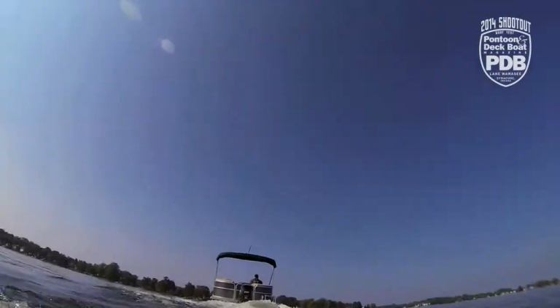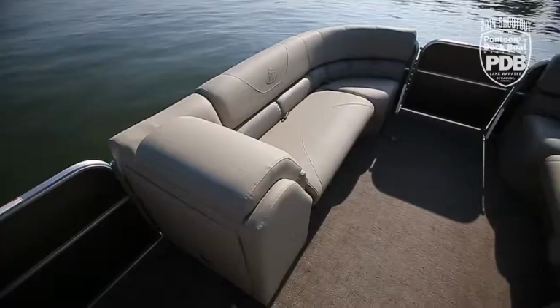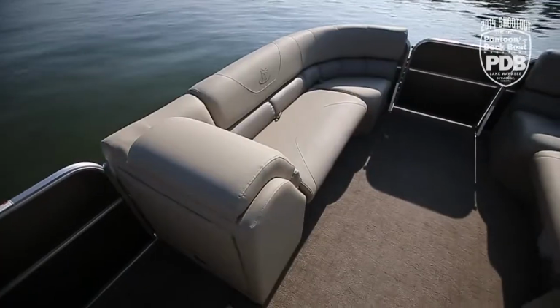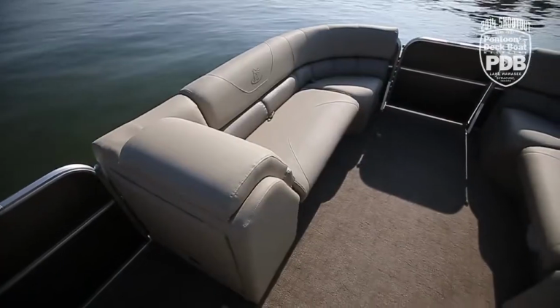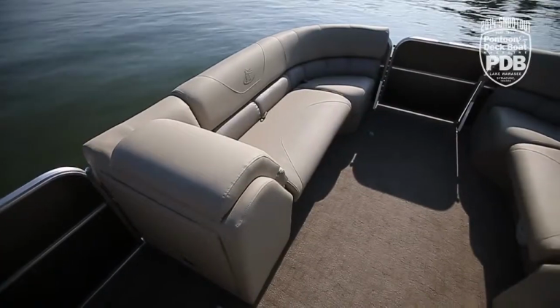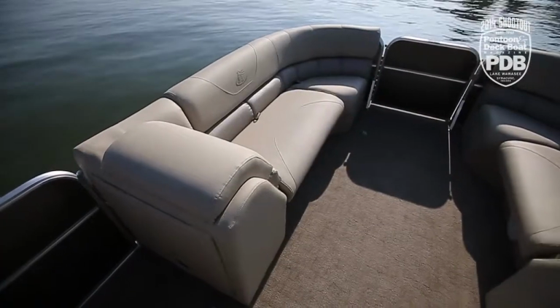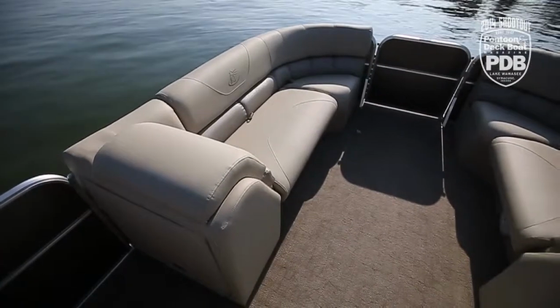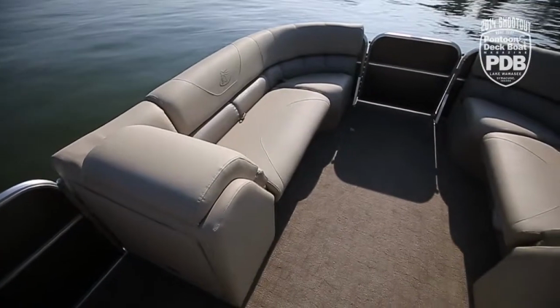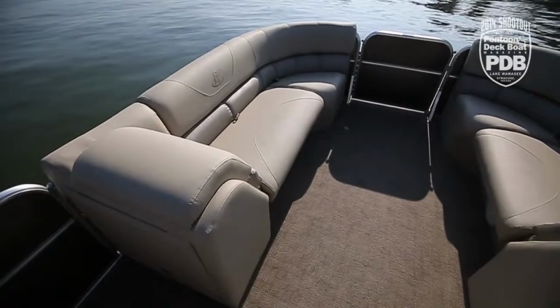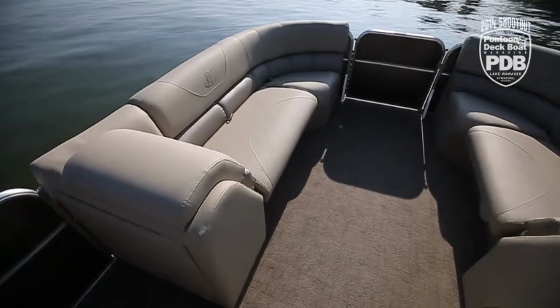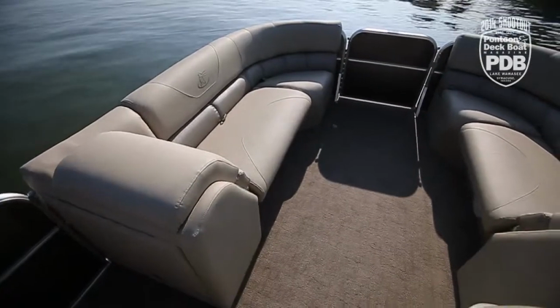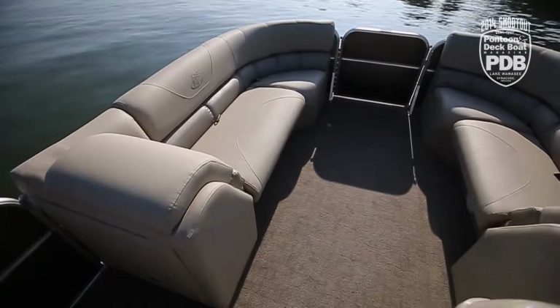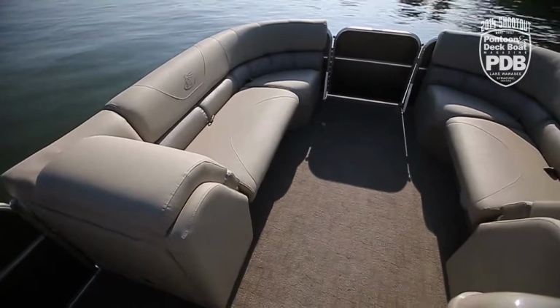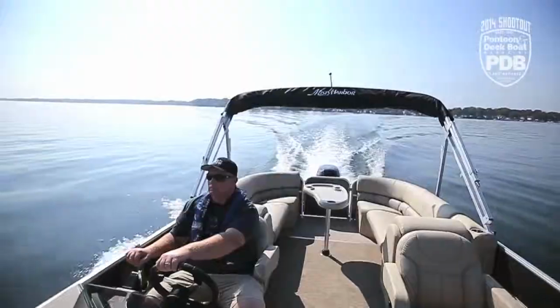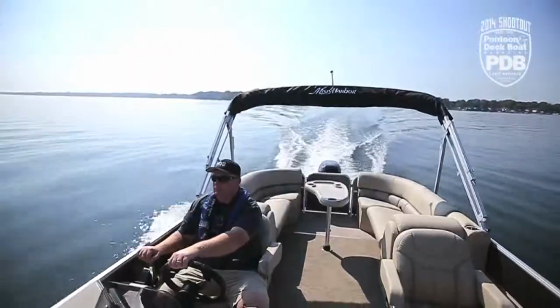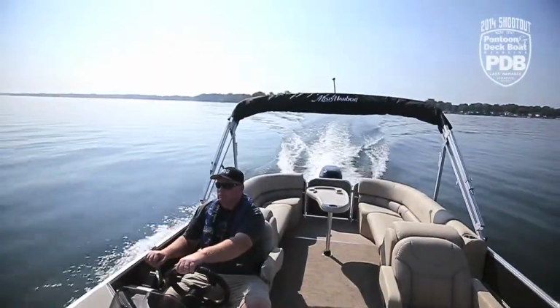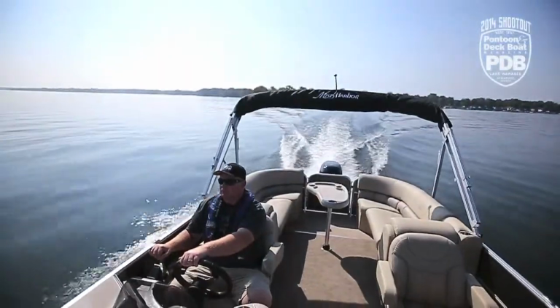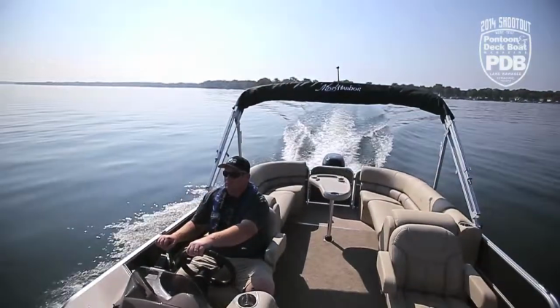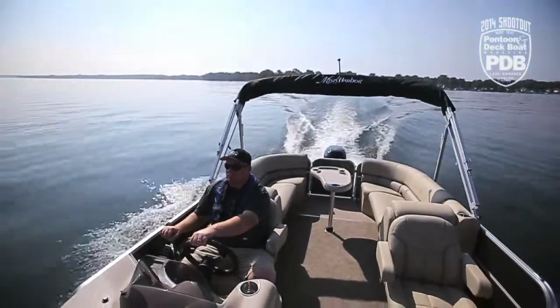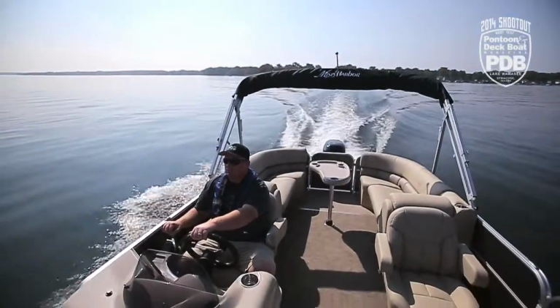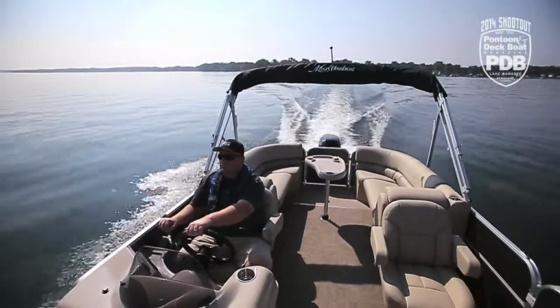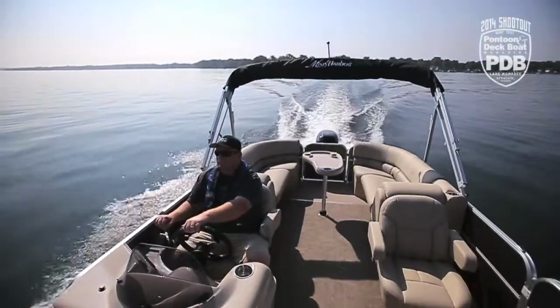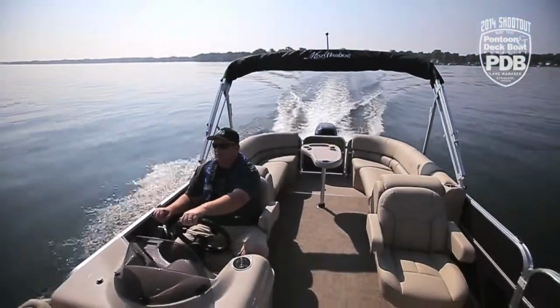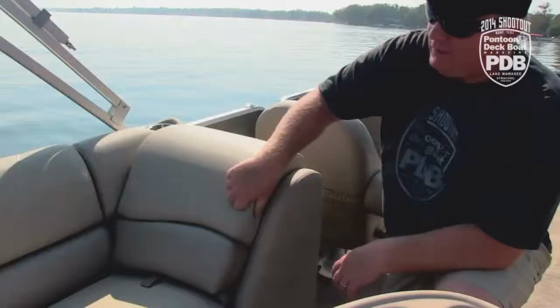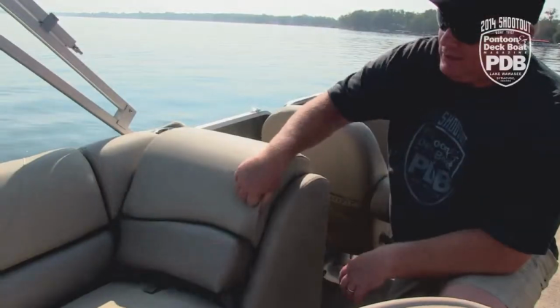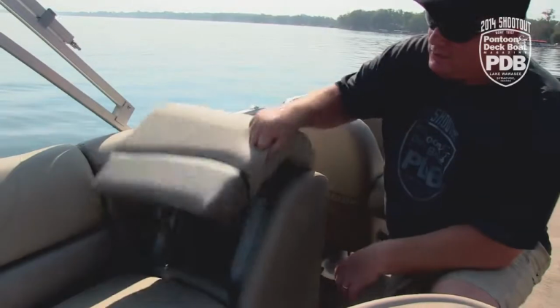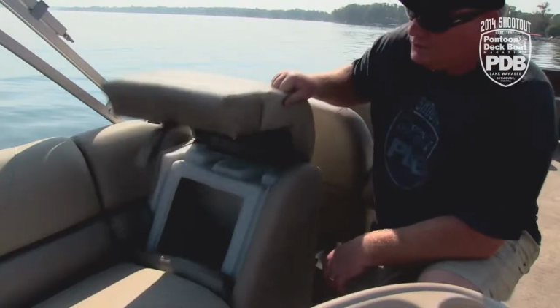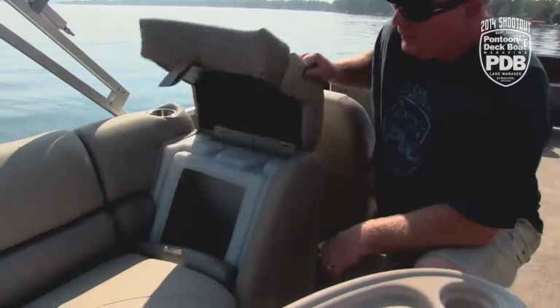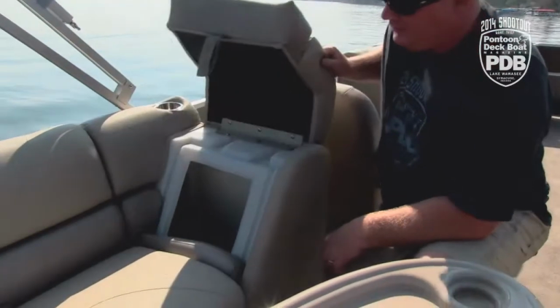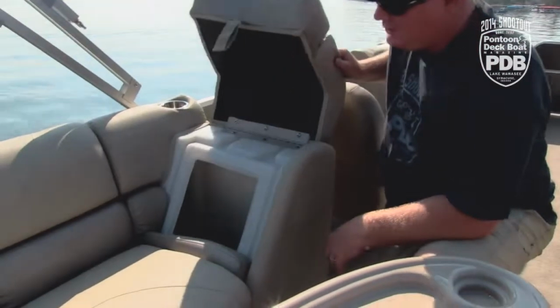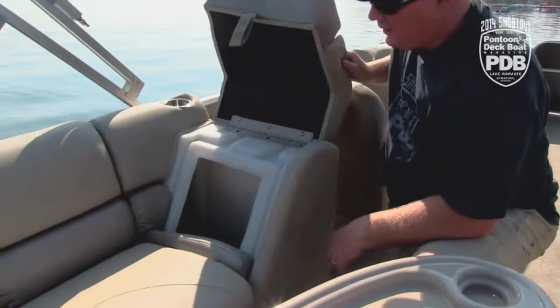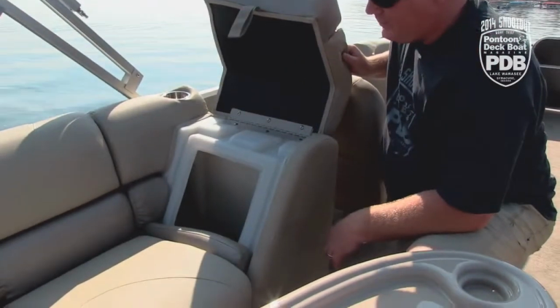There are four chaise lounges on this boat — two in the bow, two rear facing in the stern — and we even like that there's storage below each one of them.